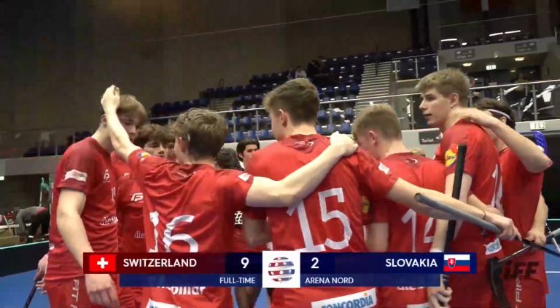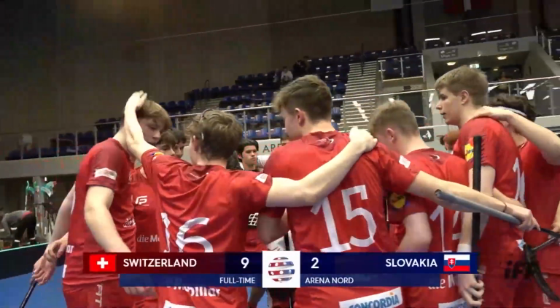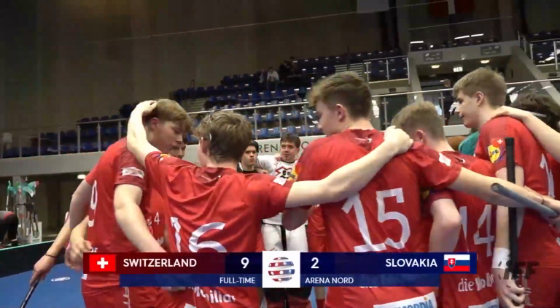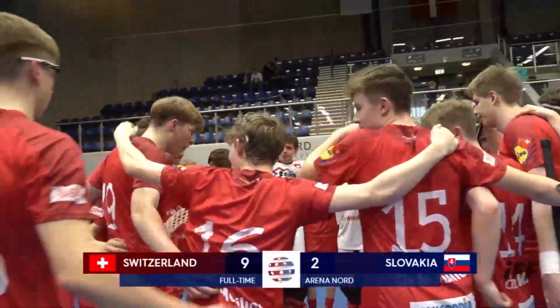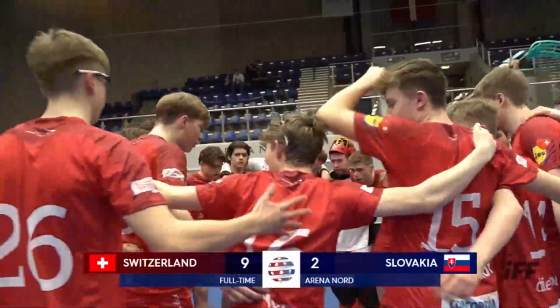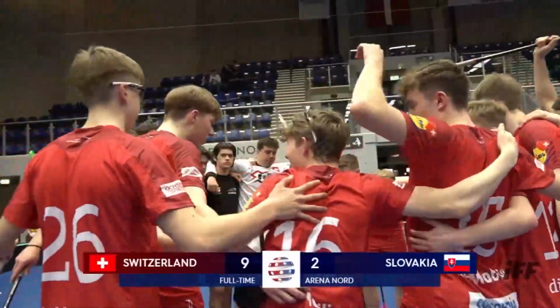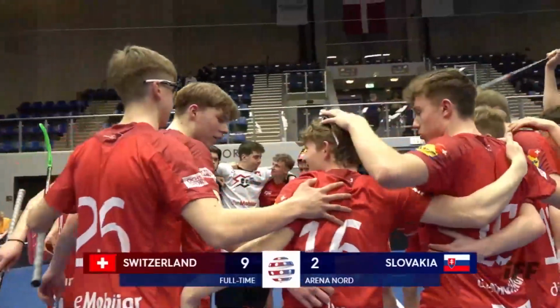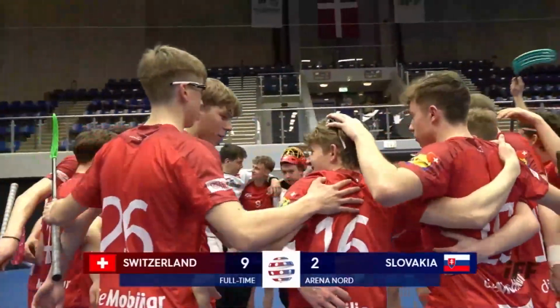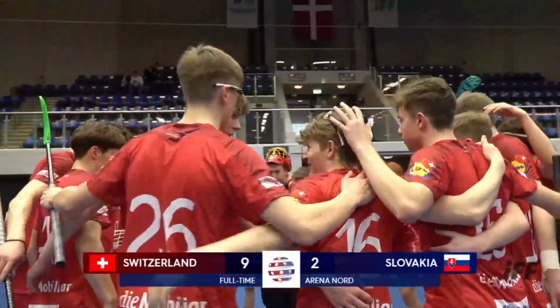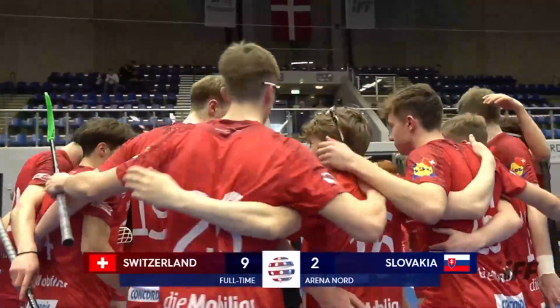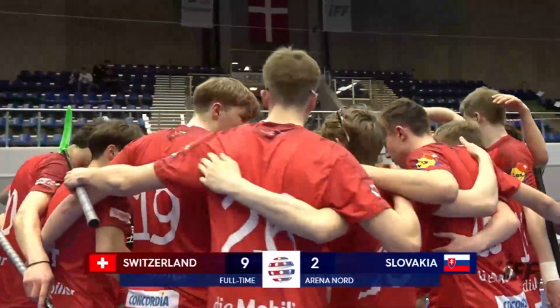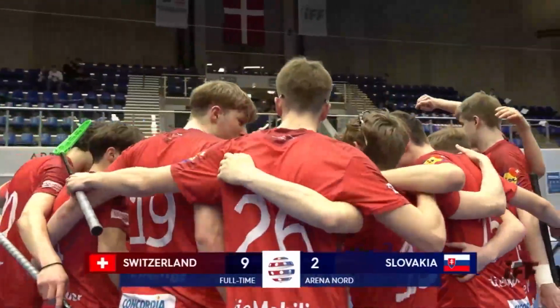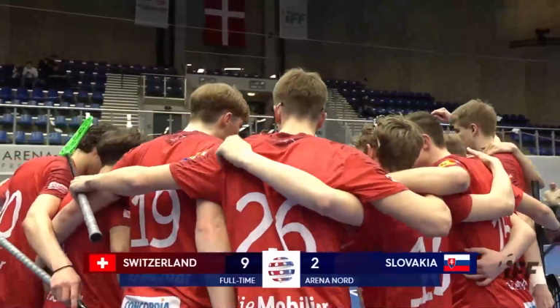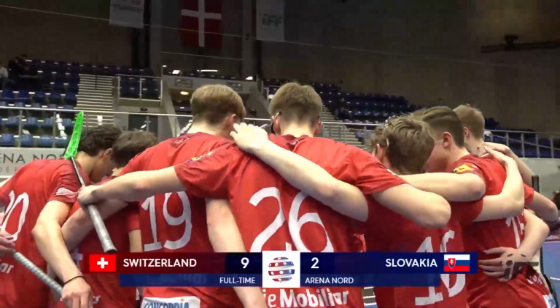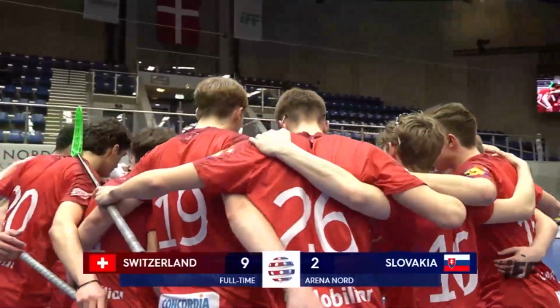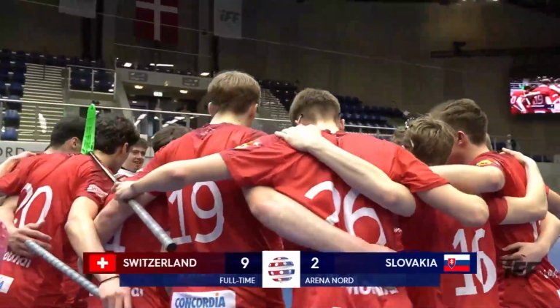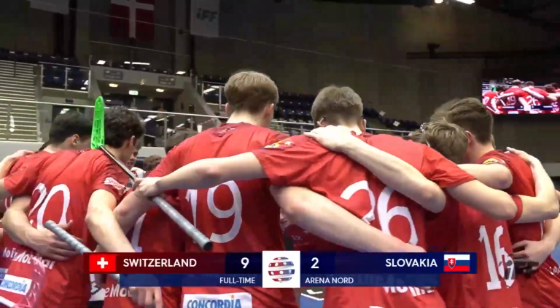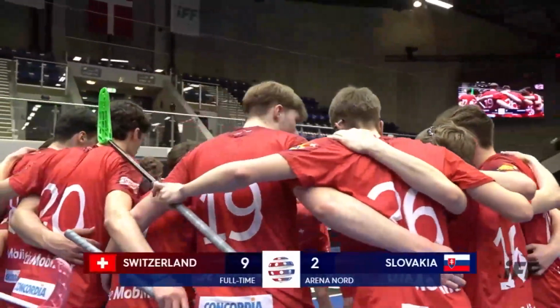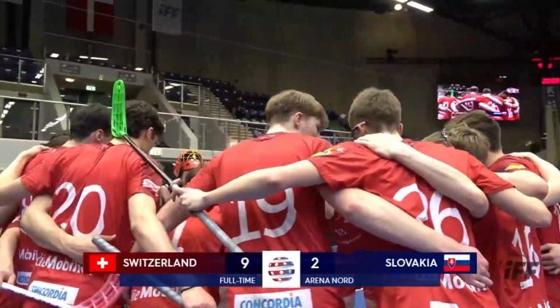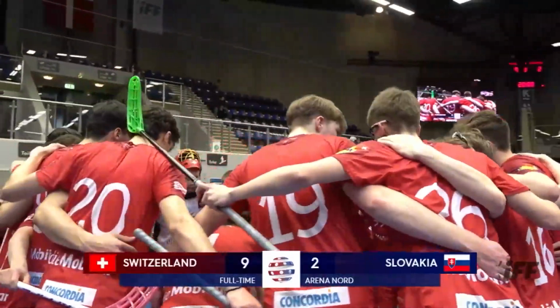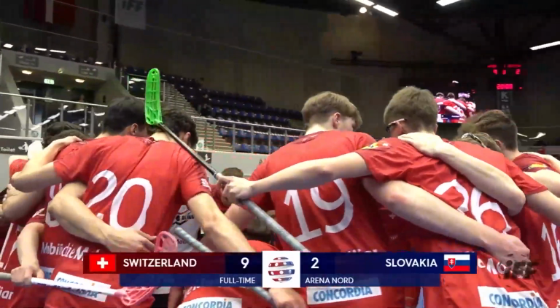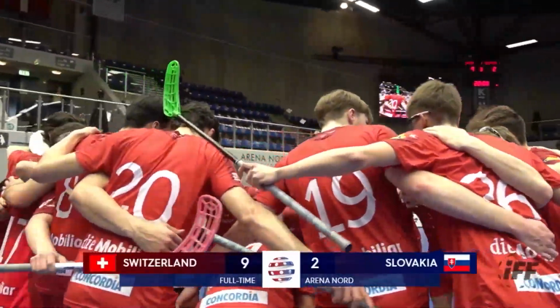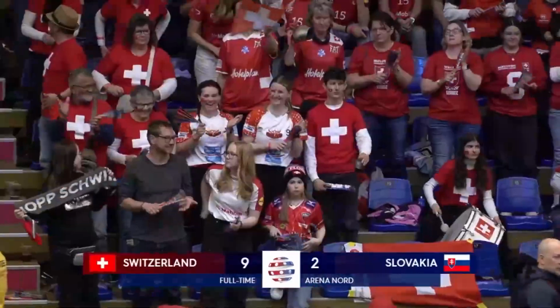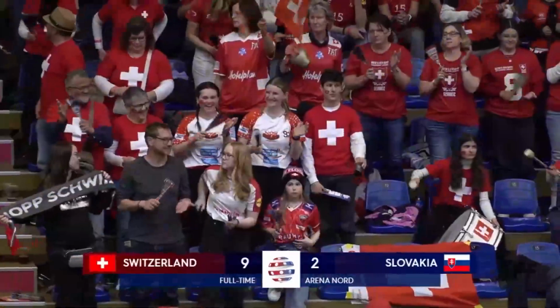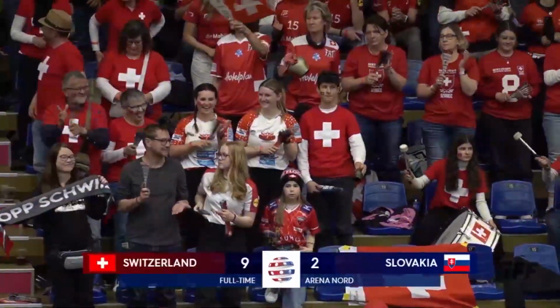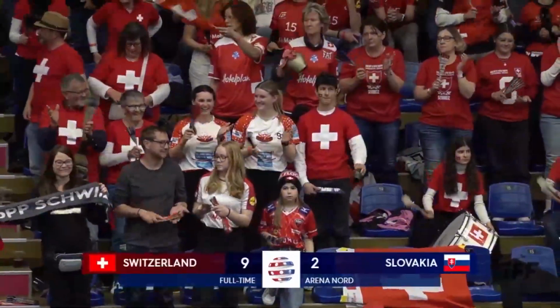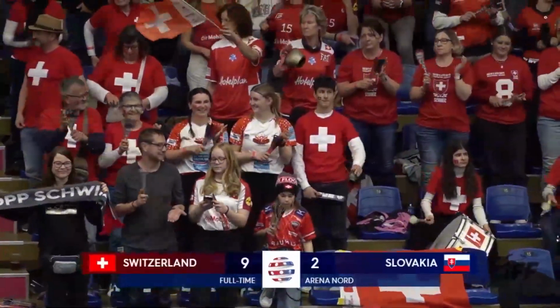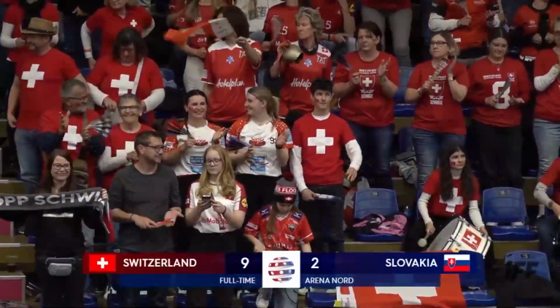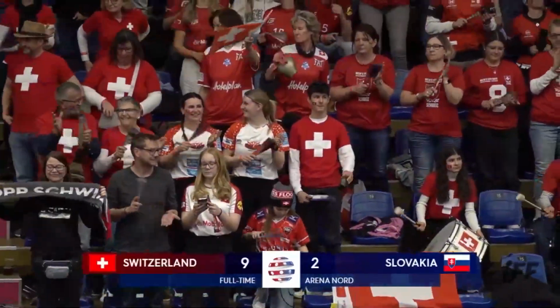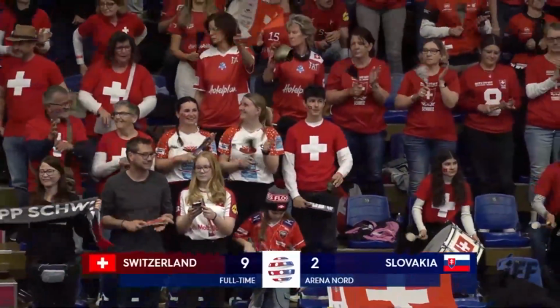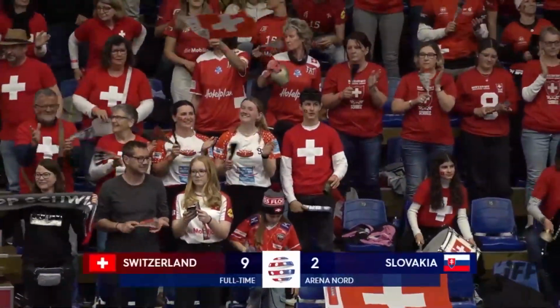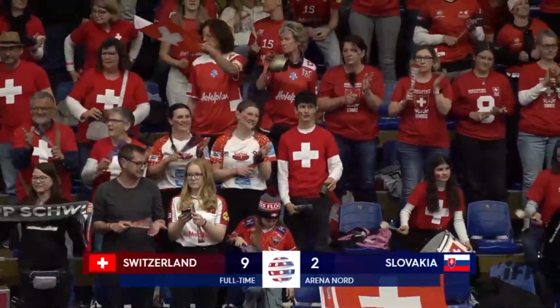Switzerland are going through to the semifinal. They will face Team Czech Republic tomorrow.